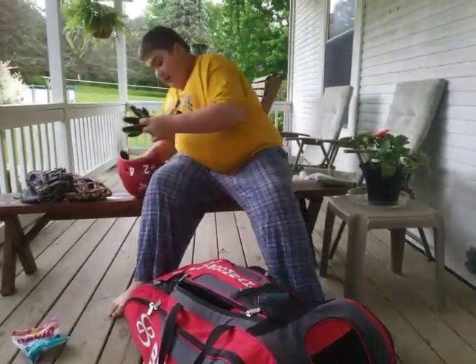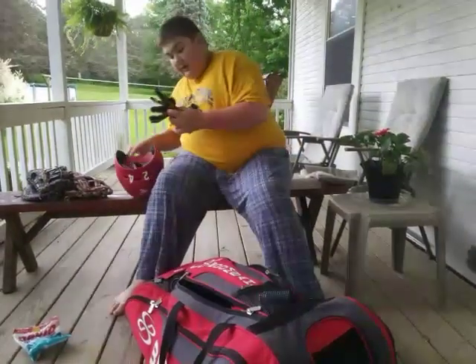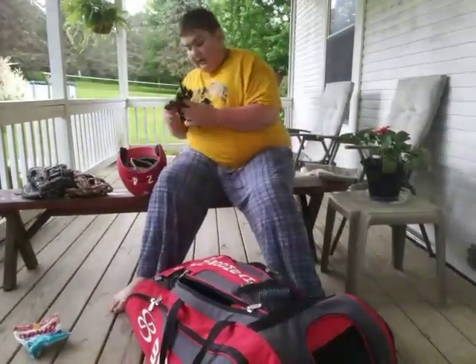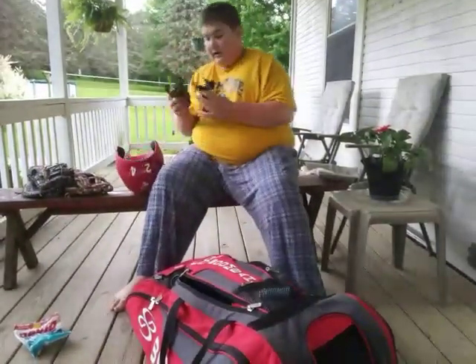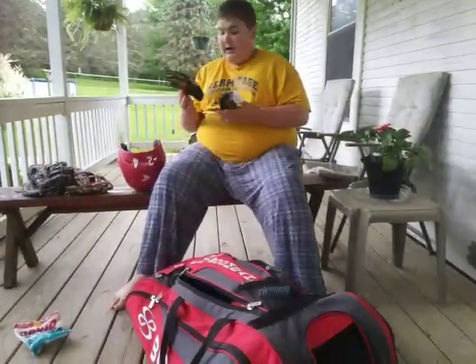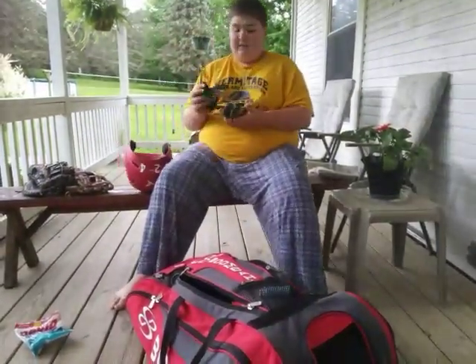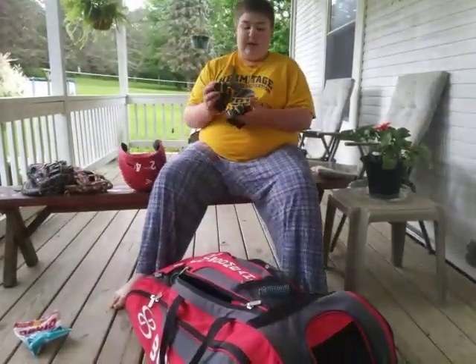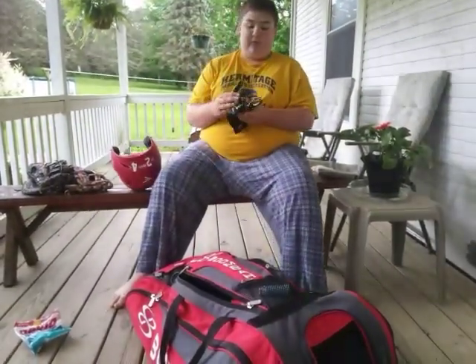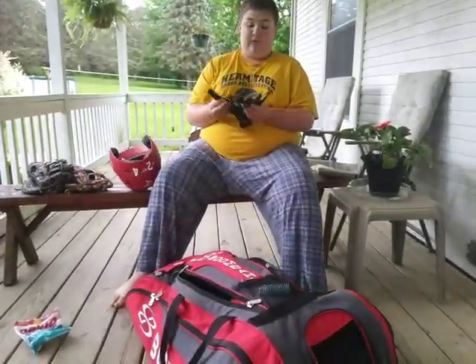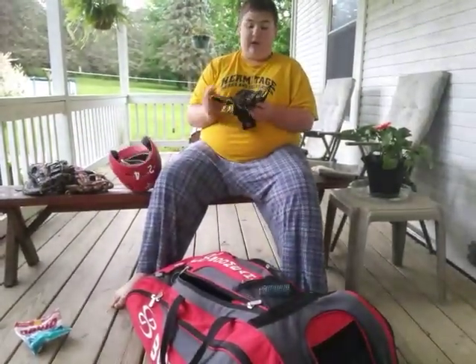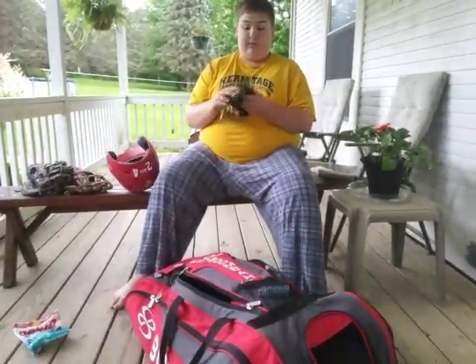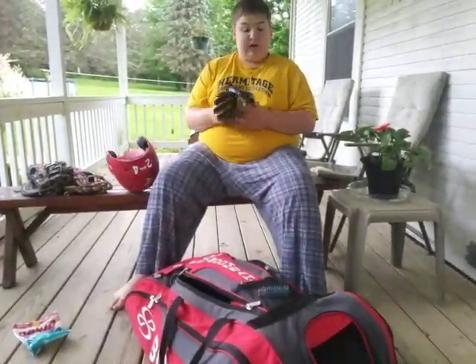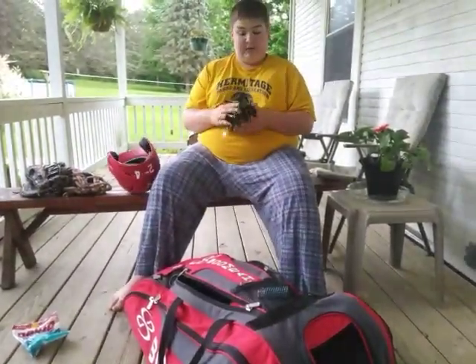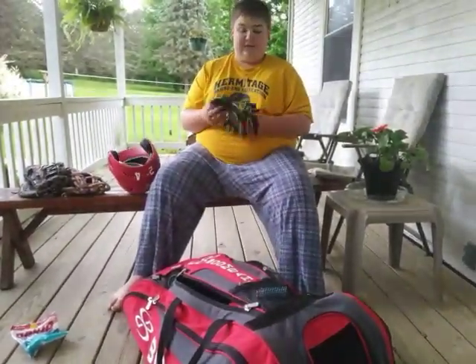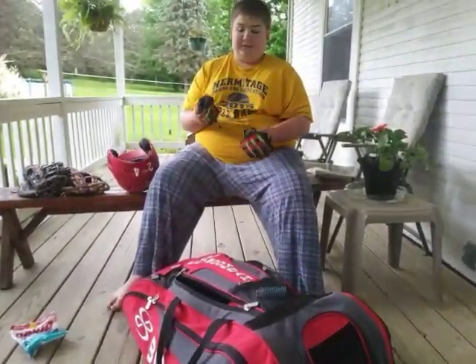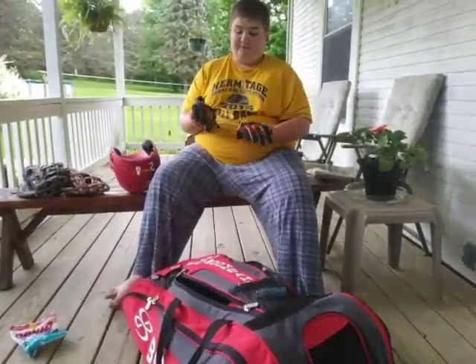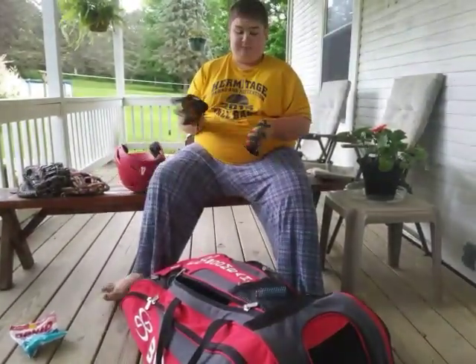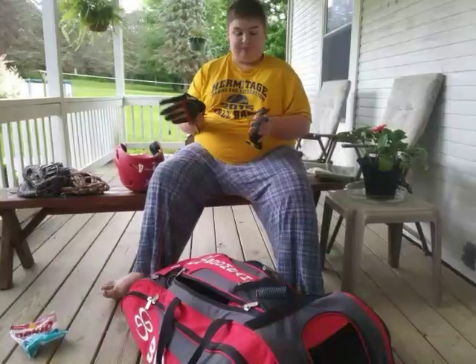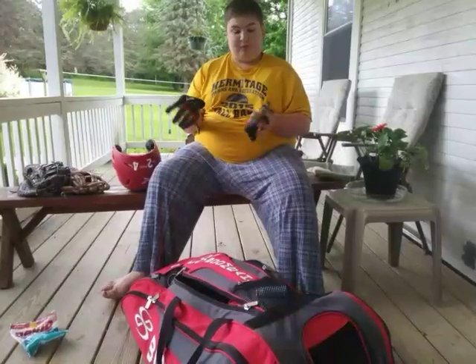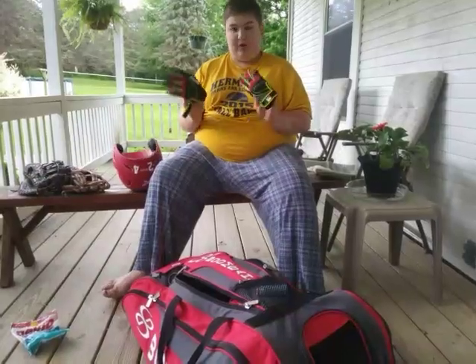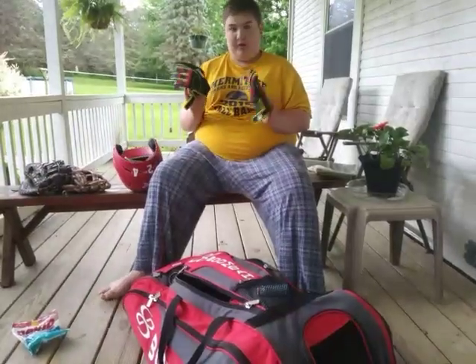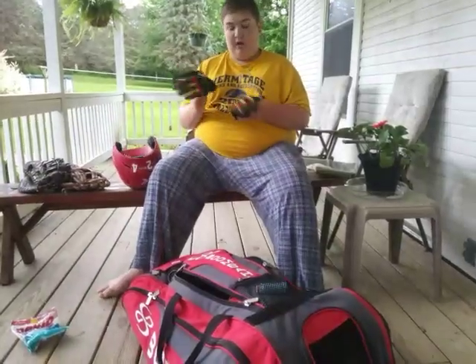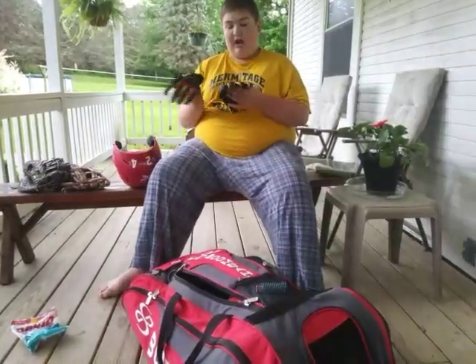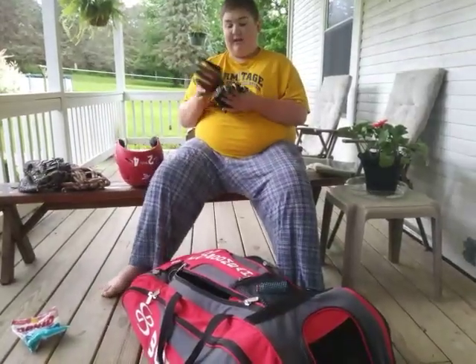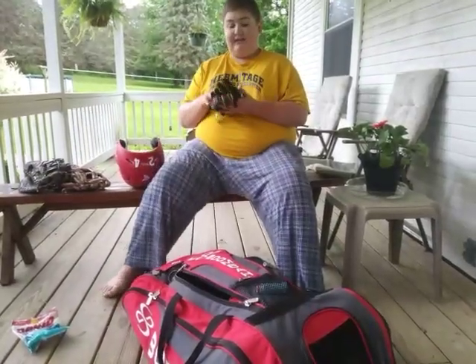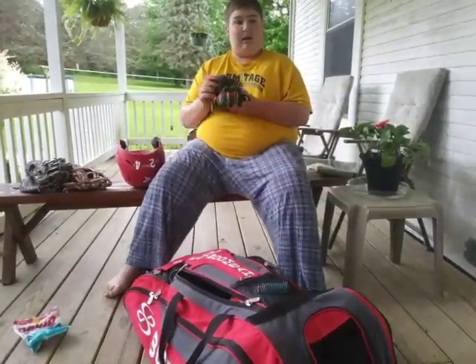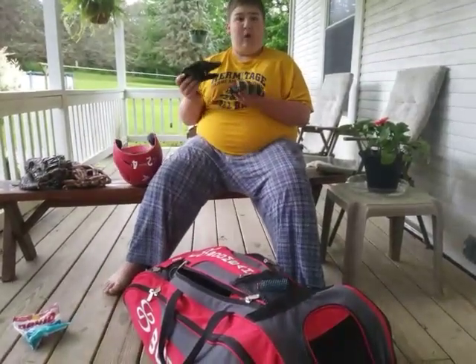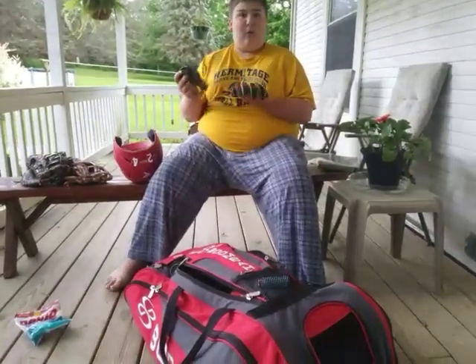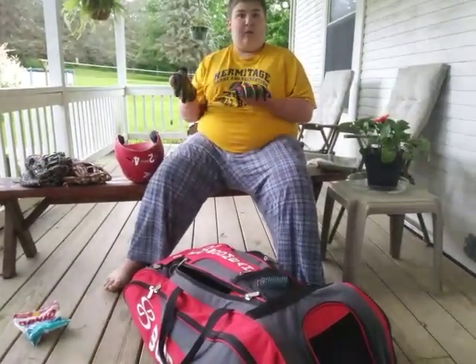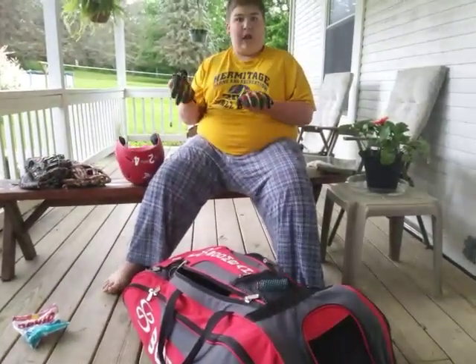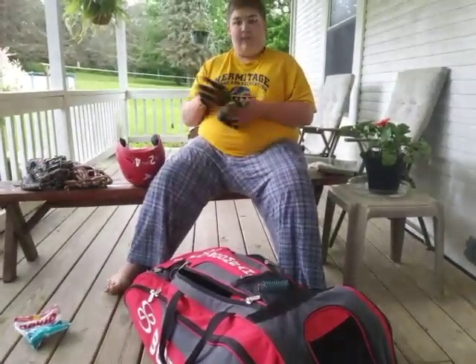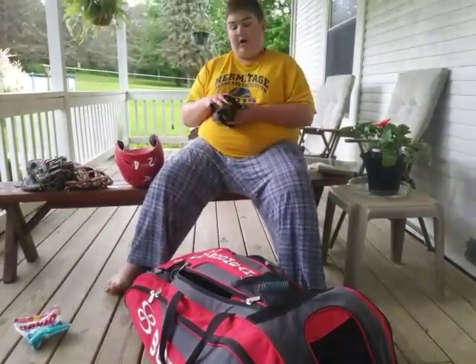Then I have my Franklin batting gloves right here. I got these at Walmart for like nine bucks.